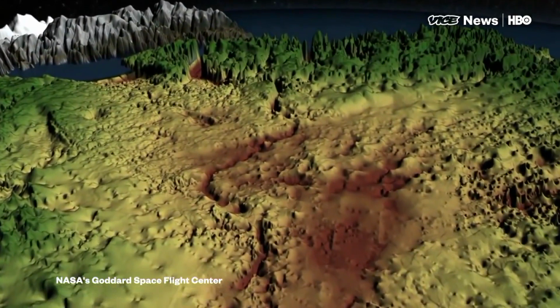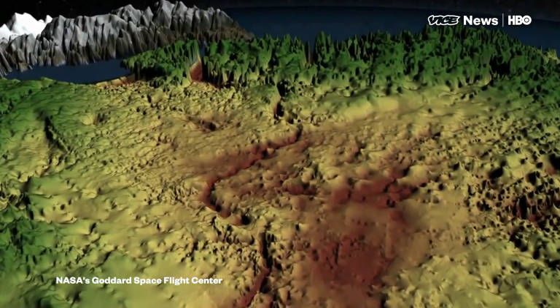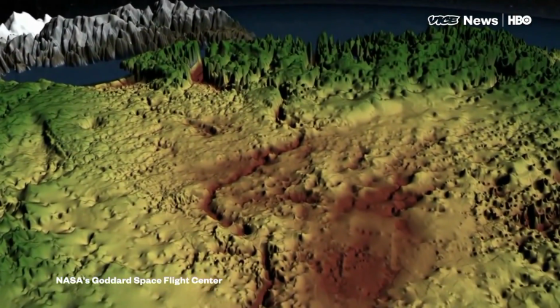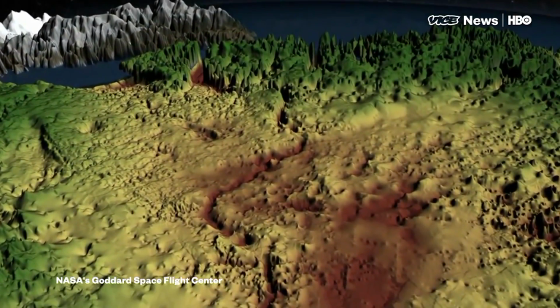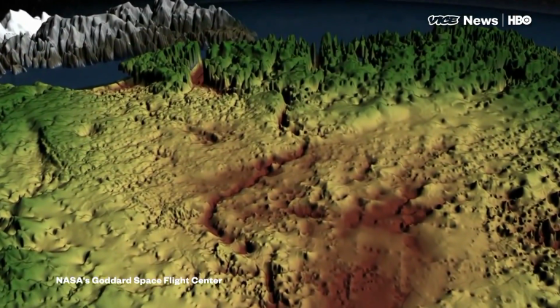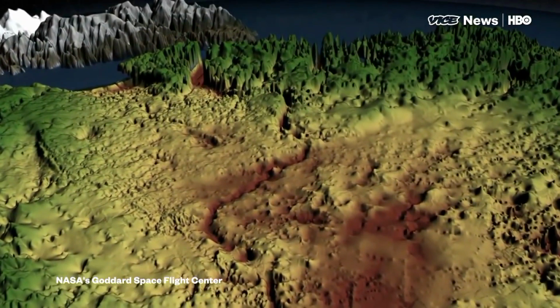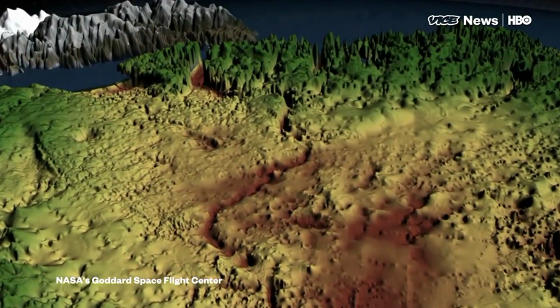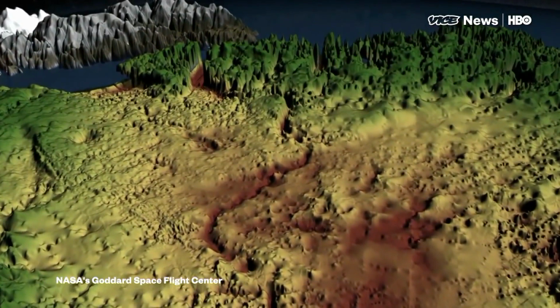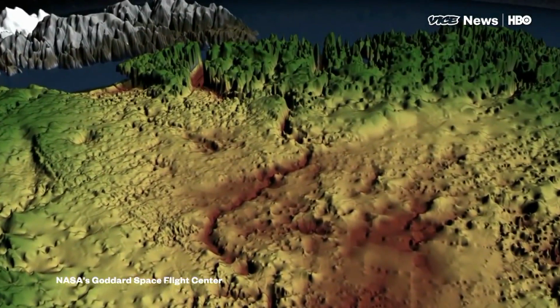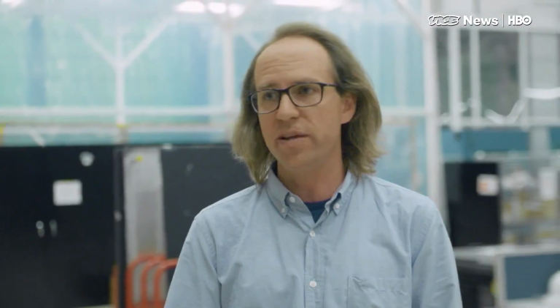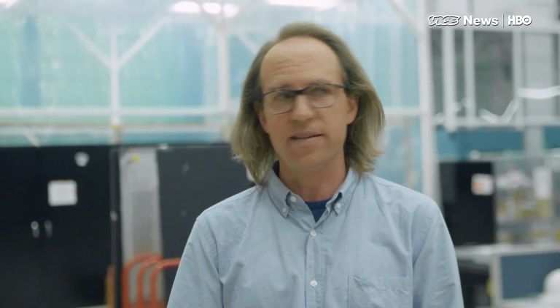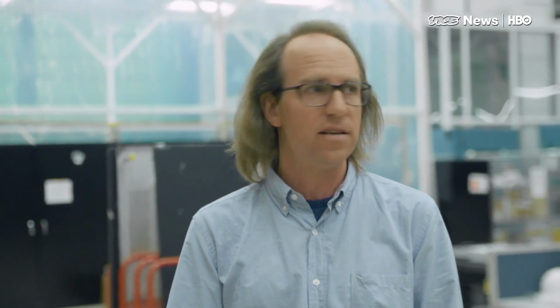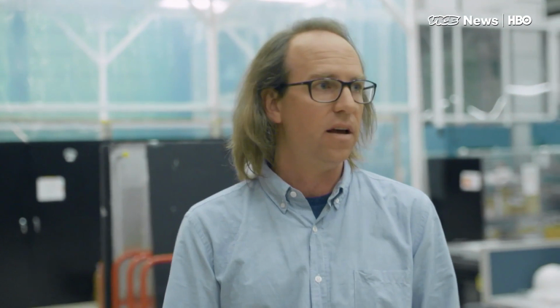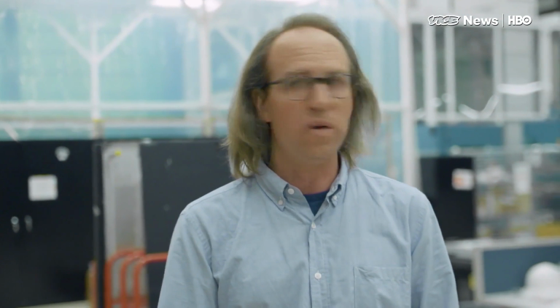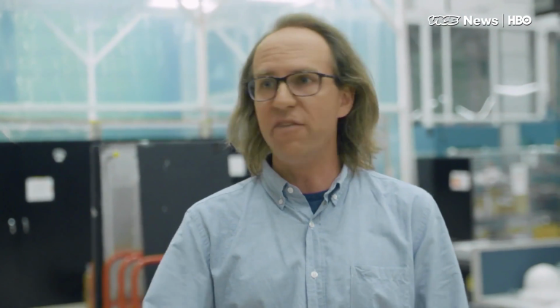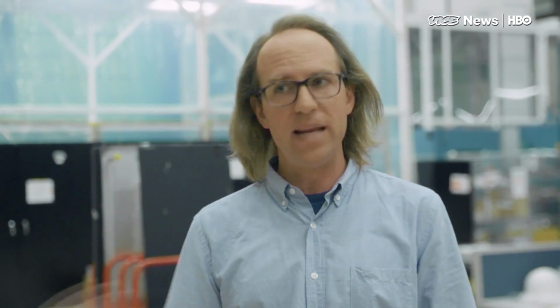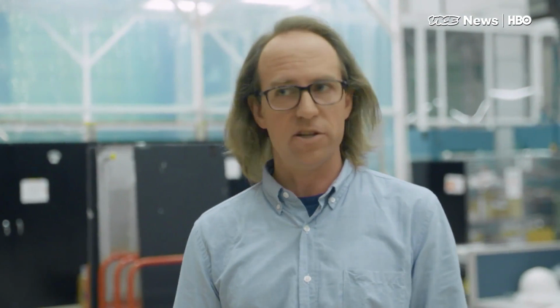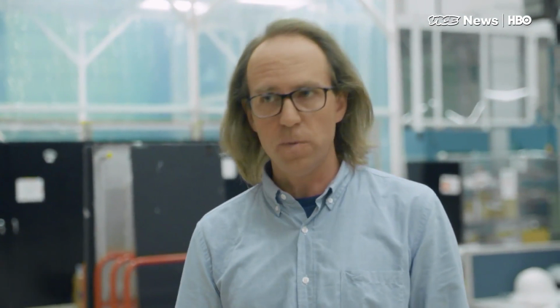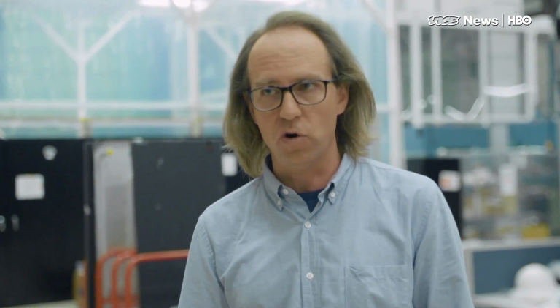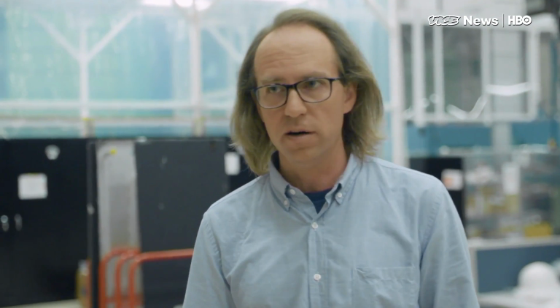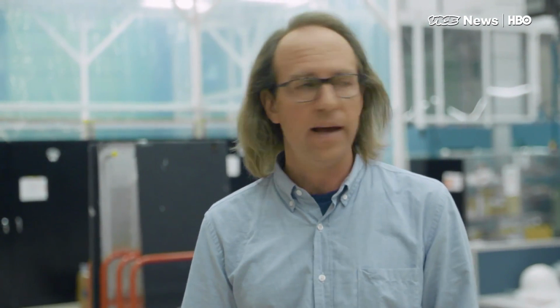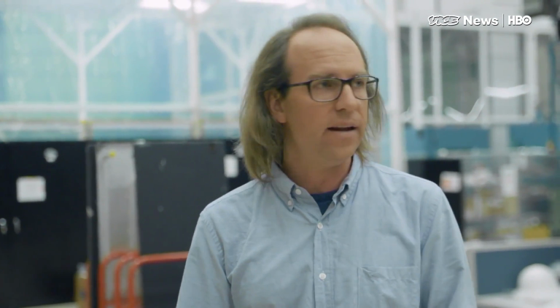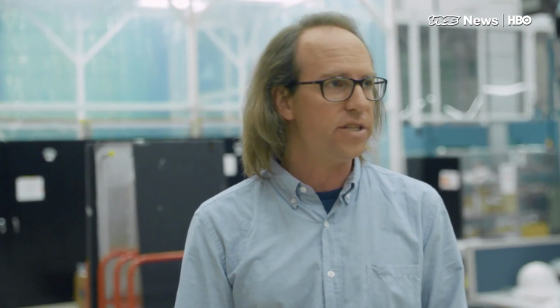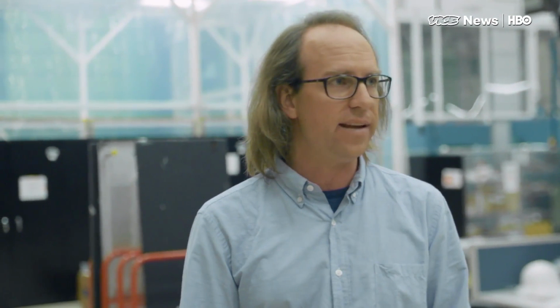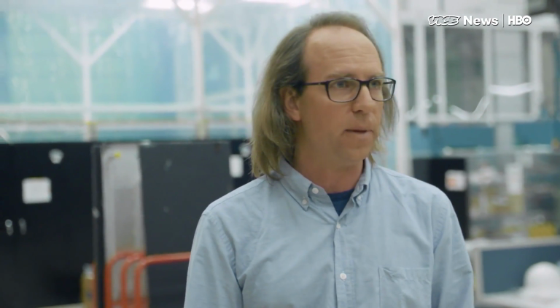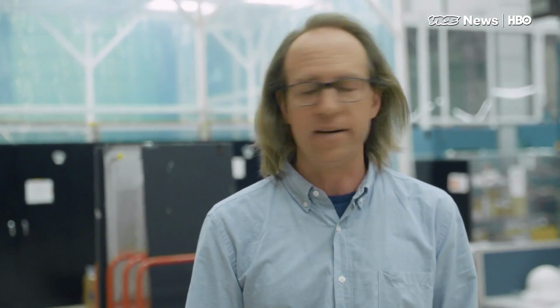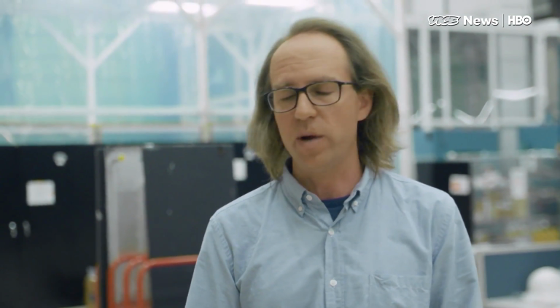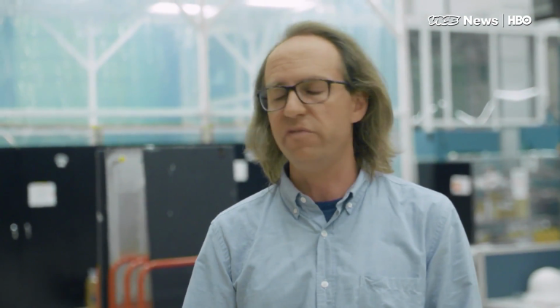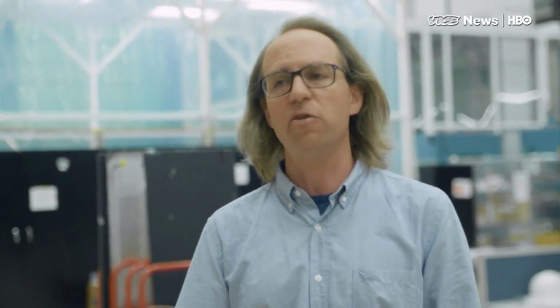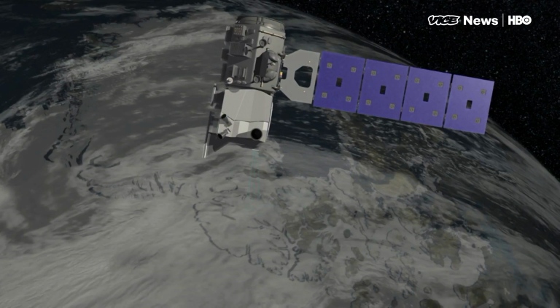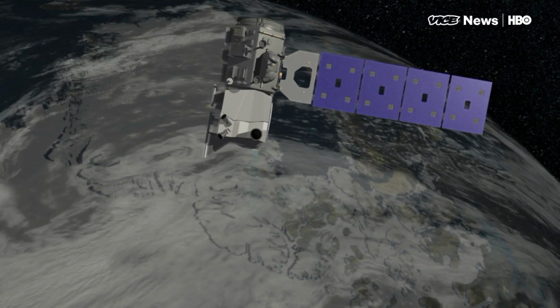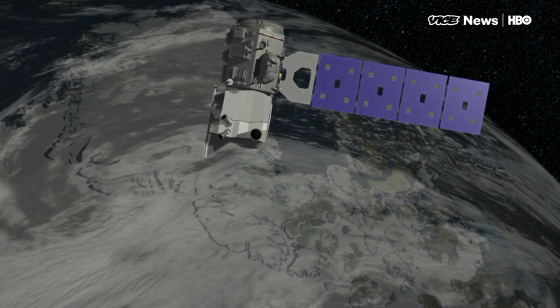It's an amazing new piece of technology, doing things we've never been able to do before, and understanding the planet in a way we've never been able to before.